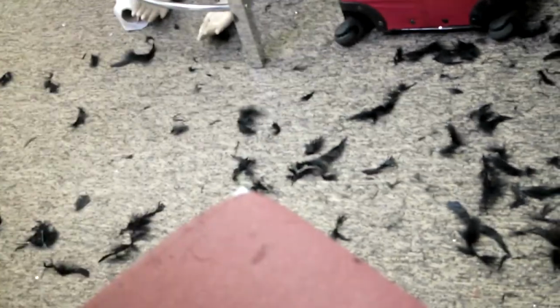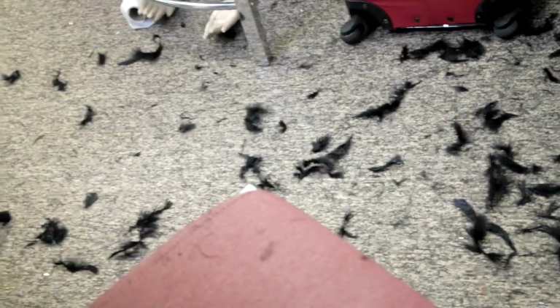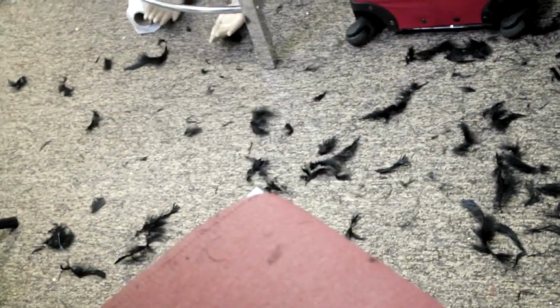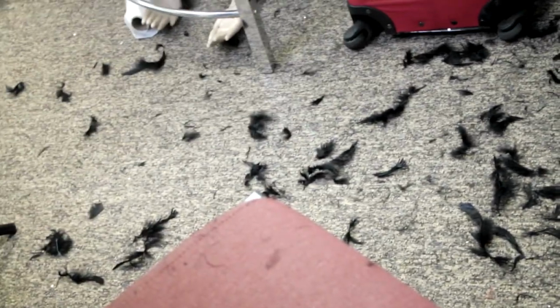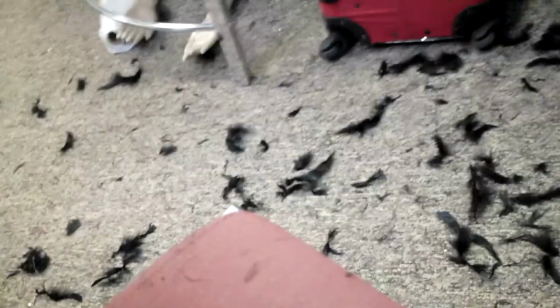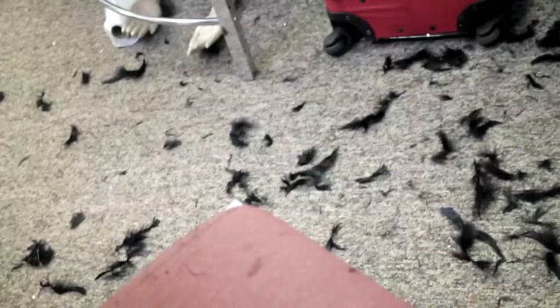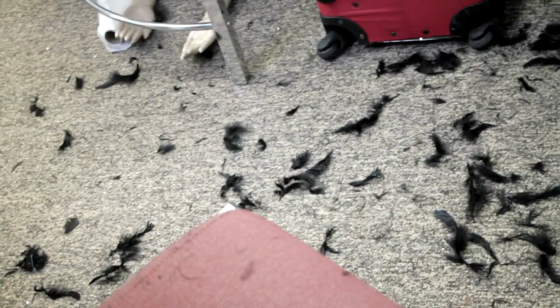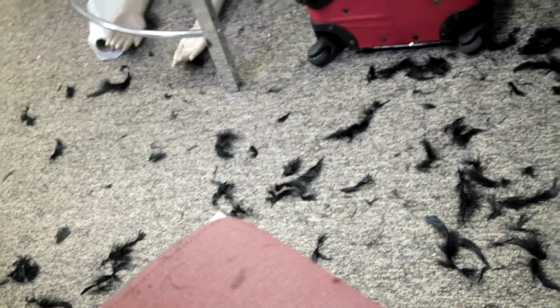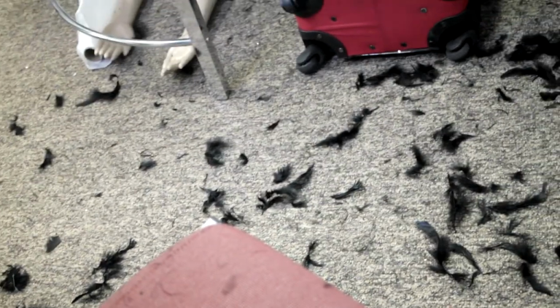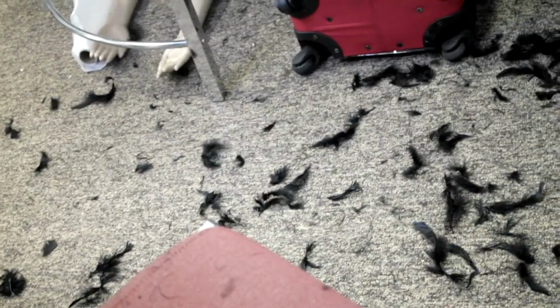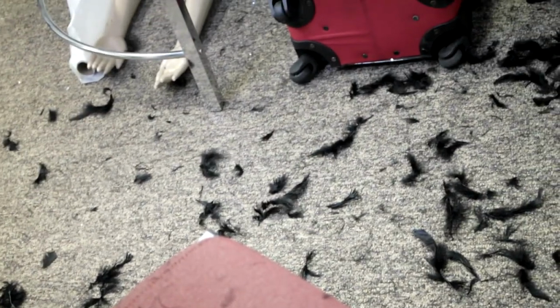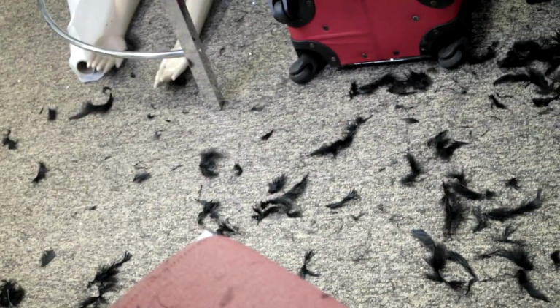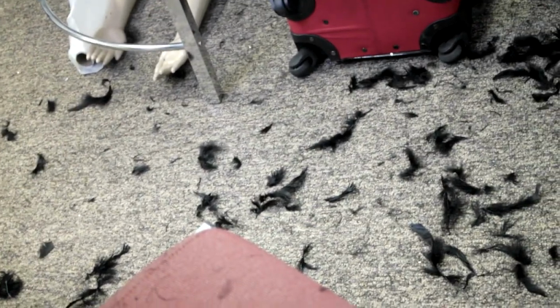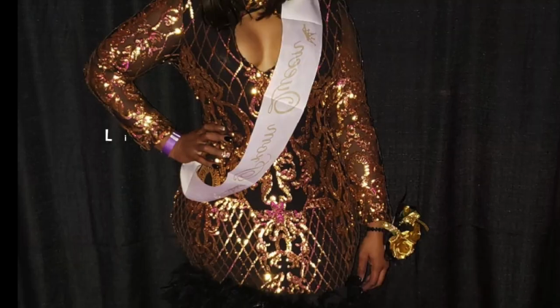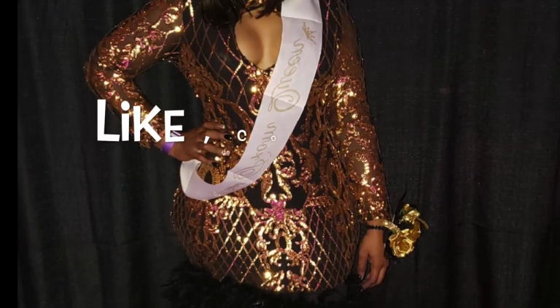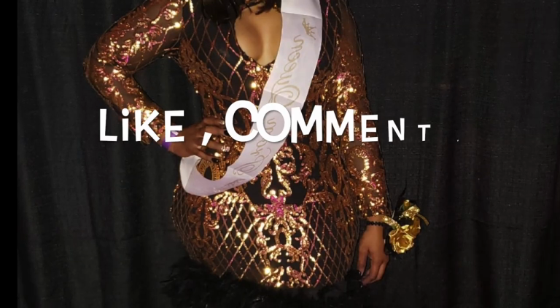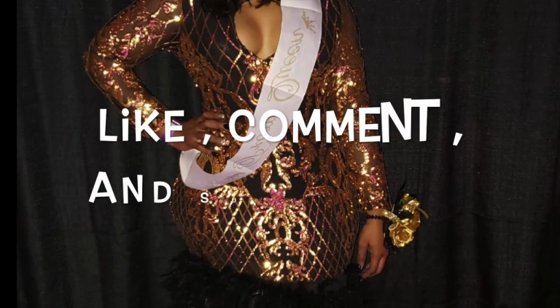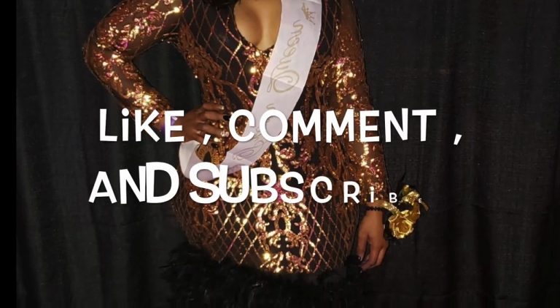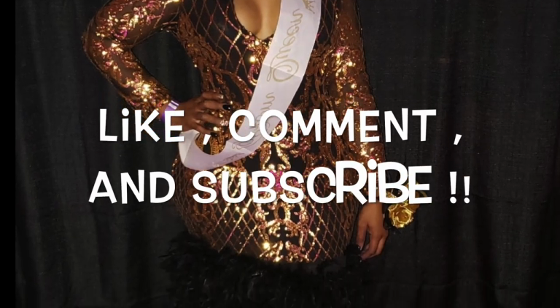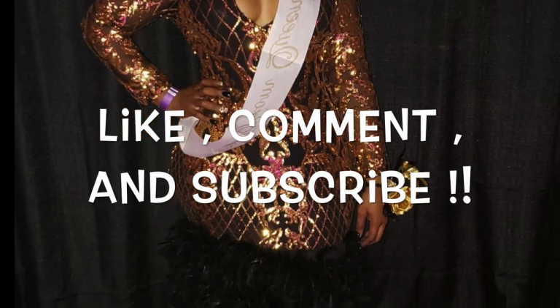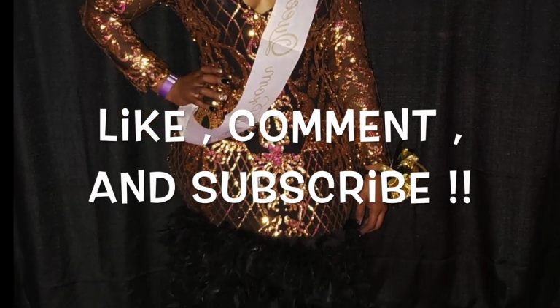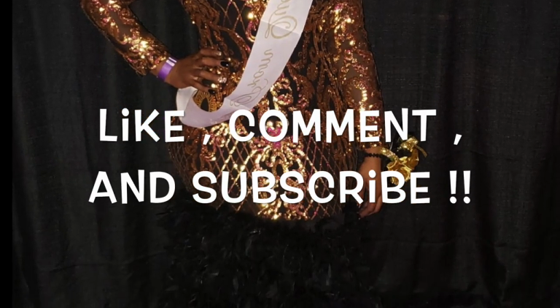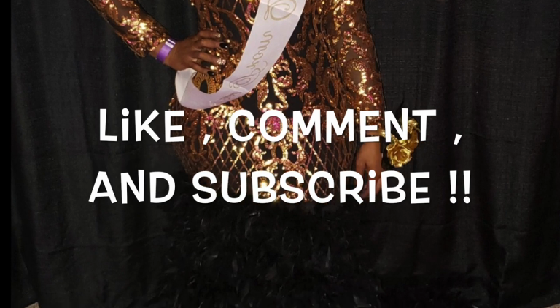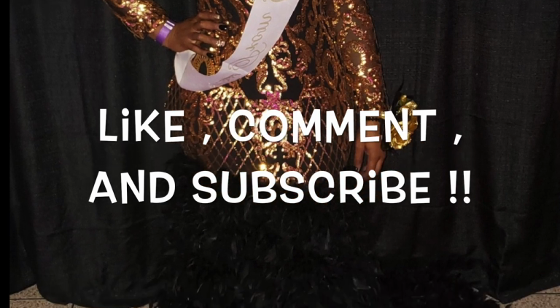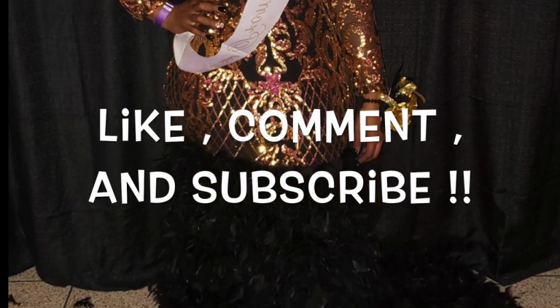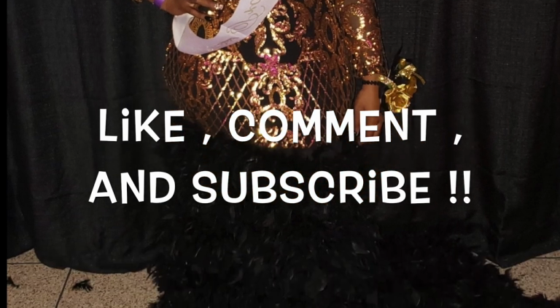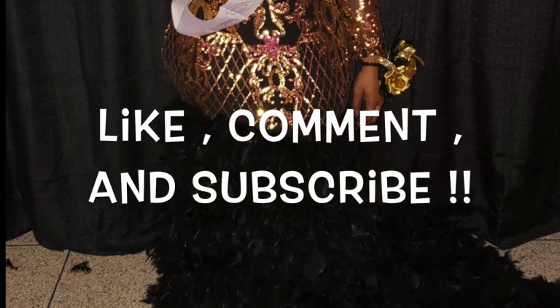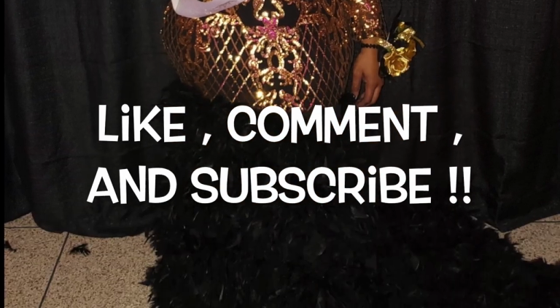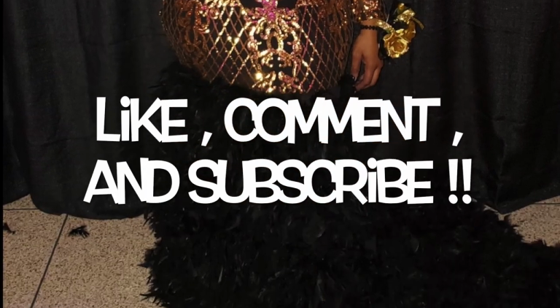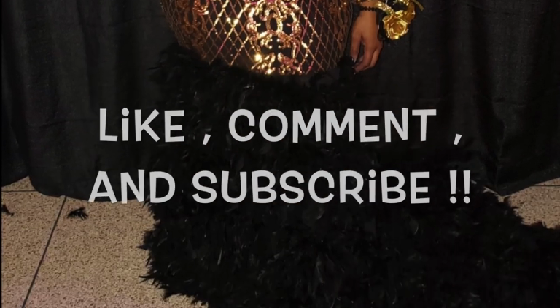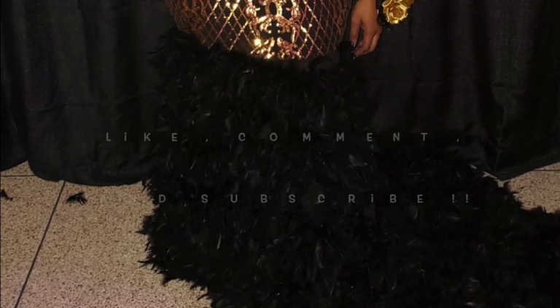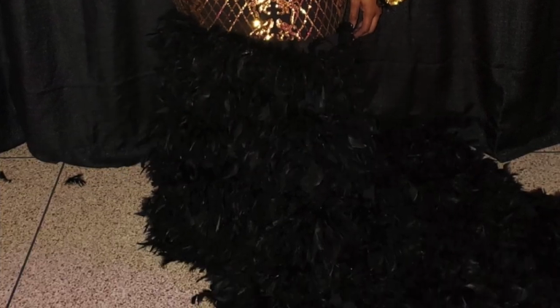If you guys are interested in more videos like this or more sewing-related videos, make sure that you like, comment, and subscribe. Bye!